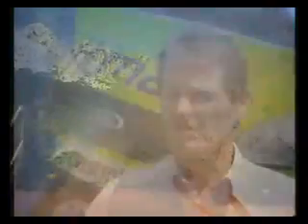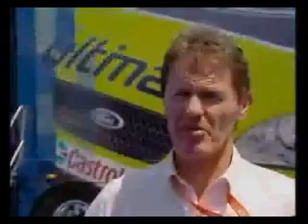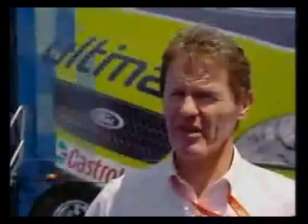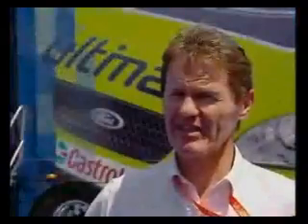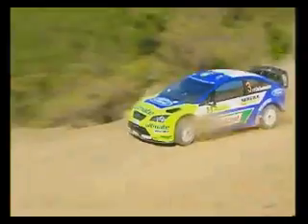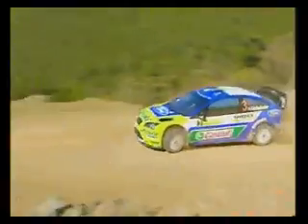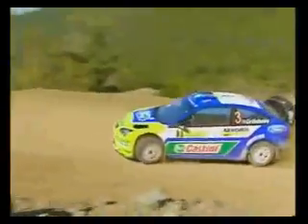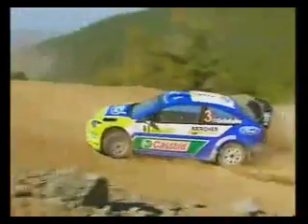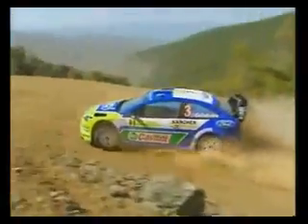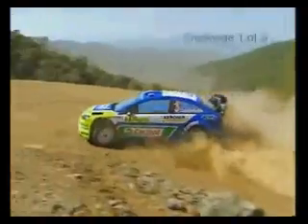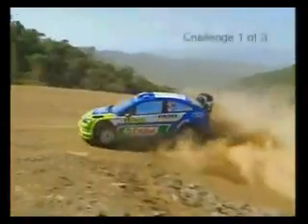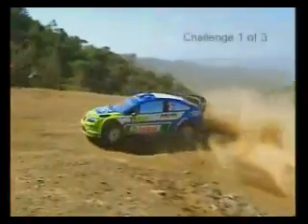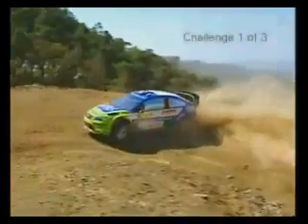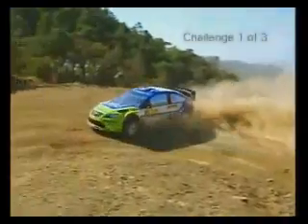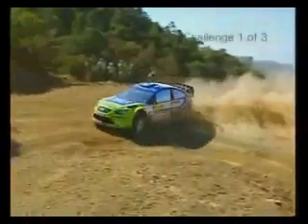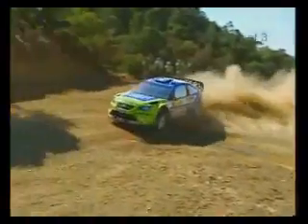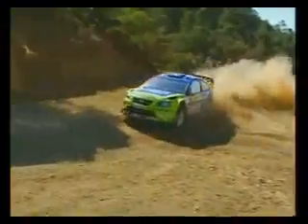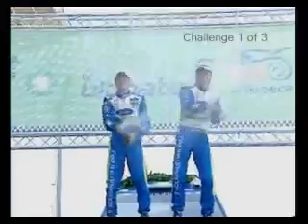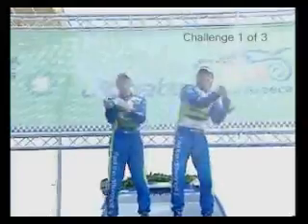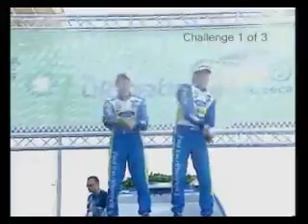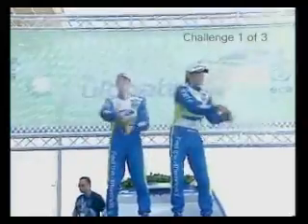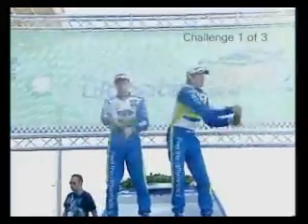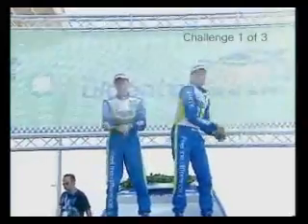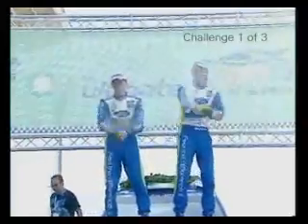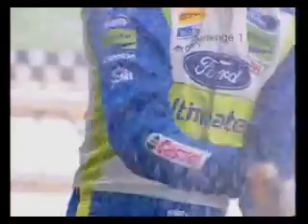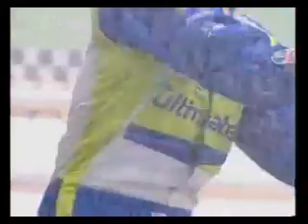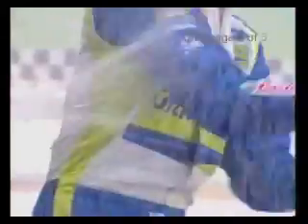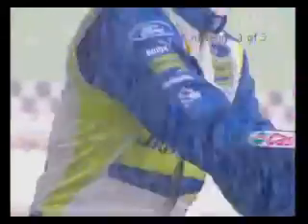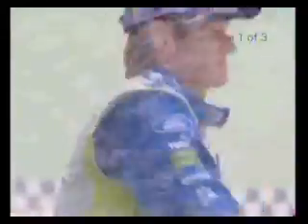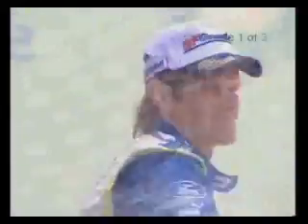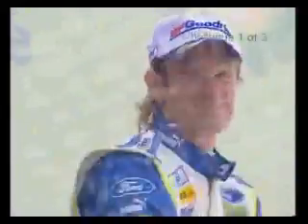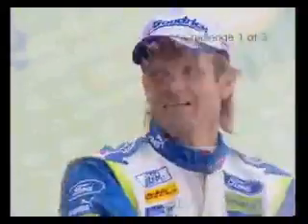The Acropolis Rally is now the most difficult and toughest round in the World Rally Championship. We've got a fantastic record here — we've run five times in the last seven years.